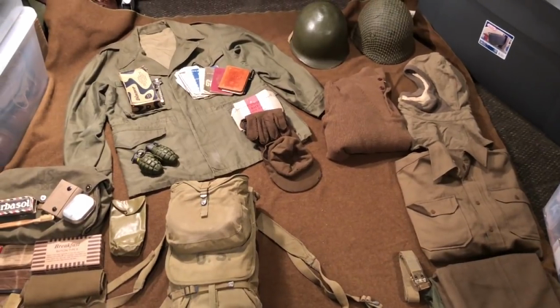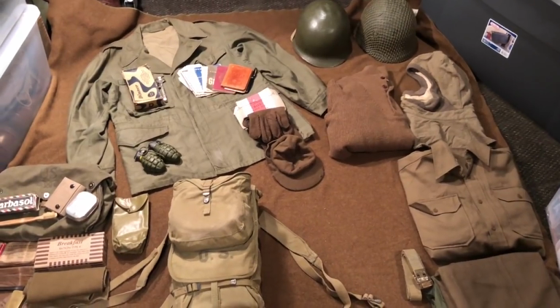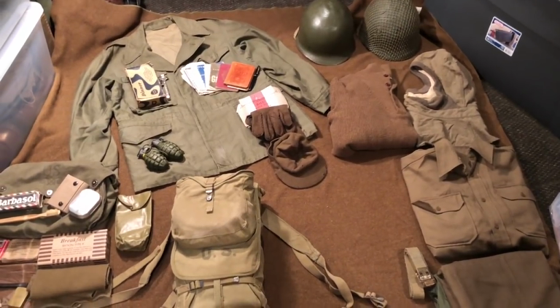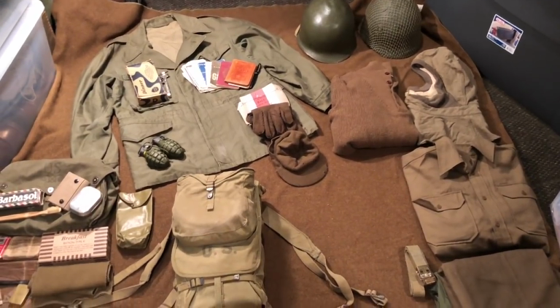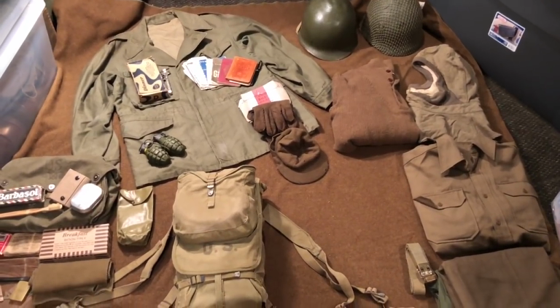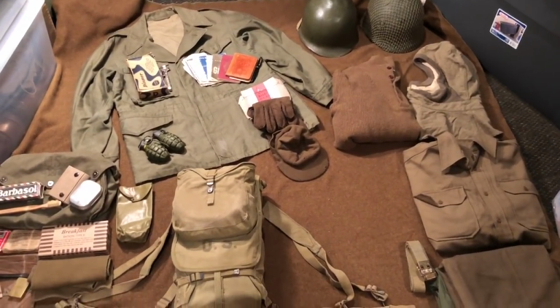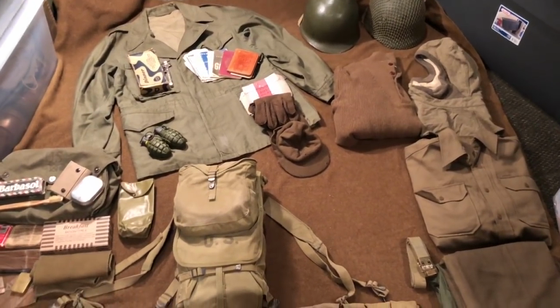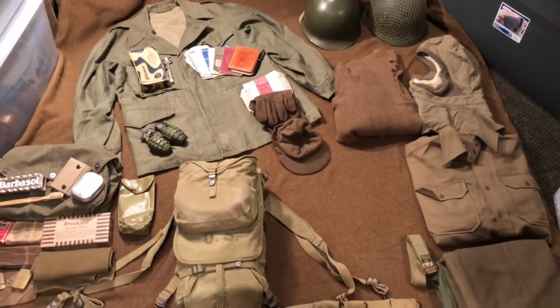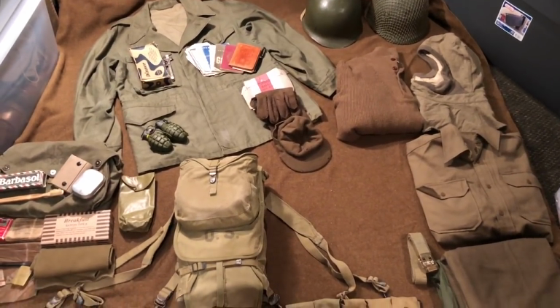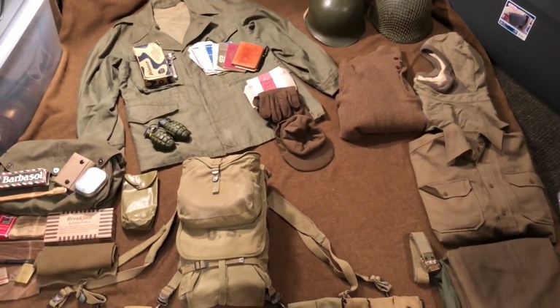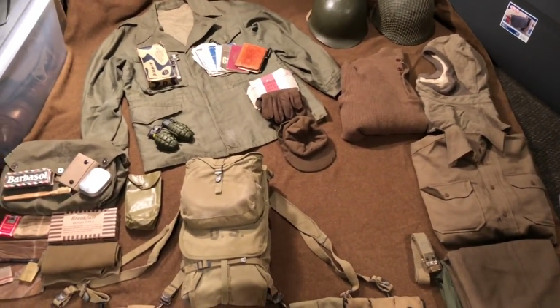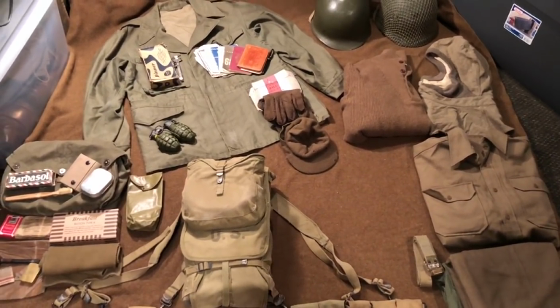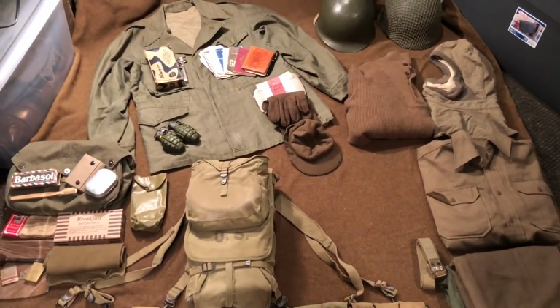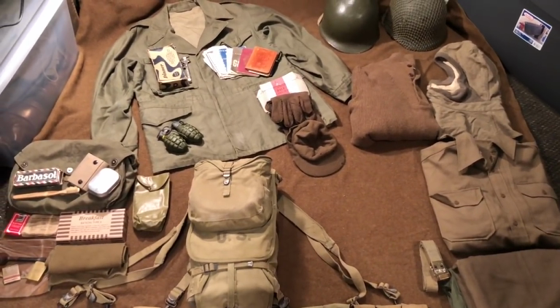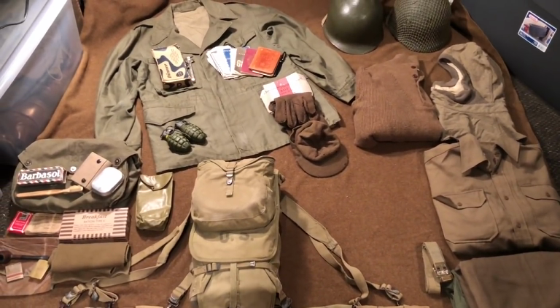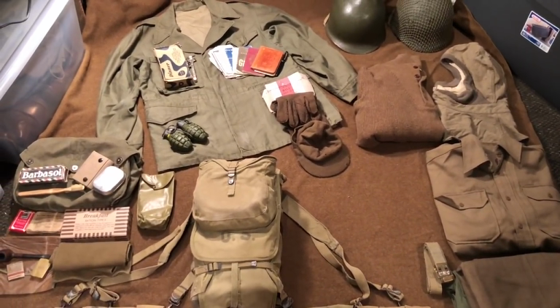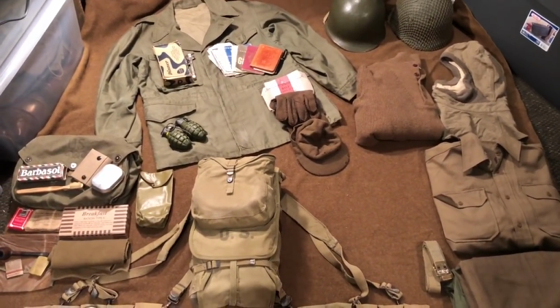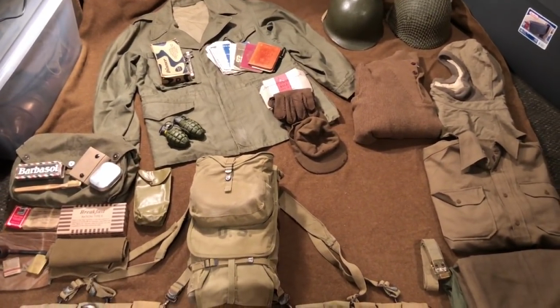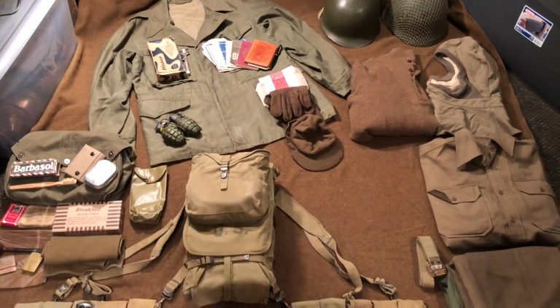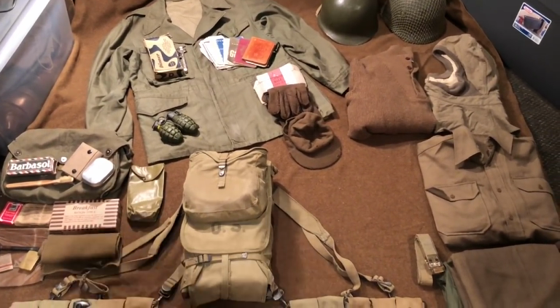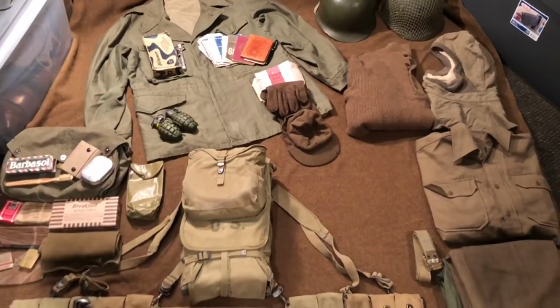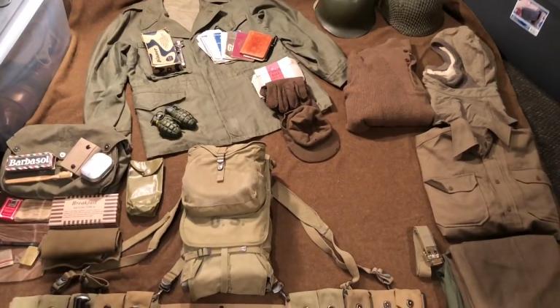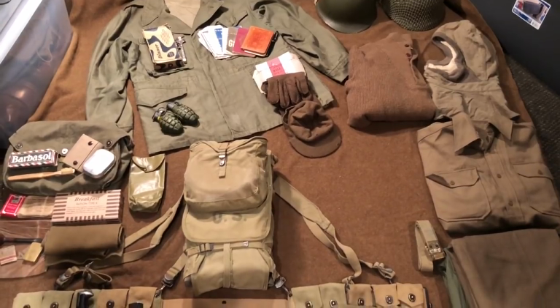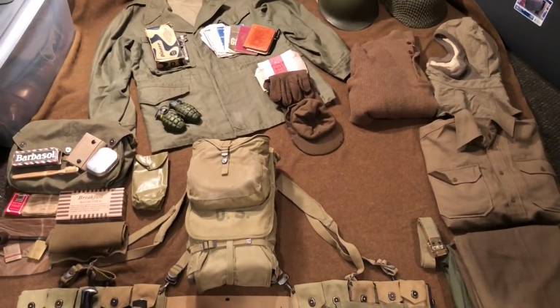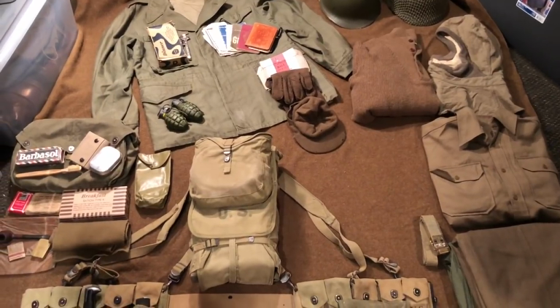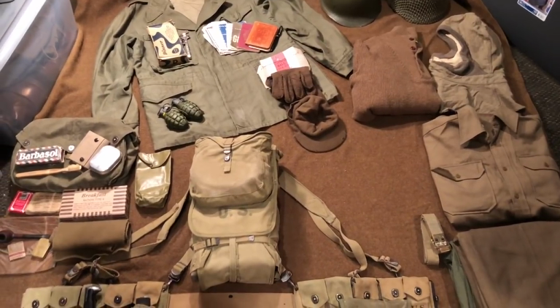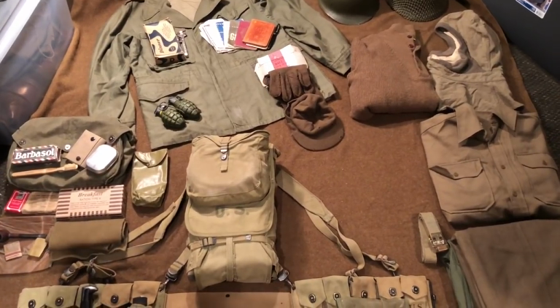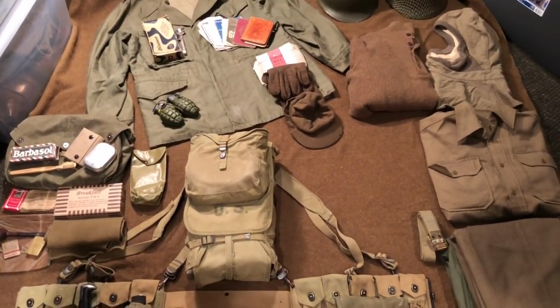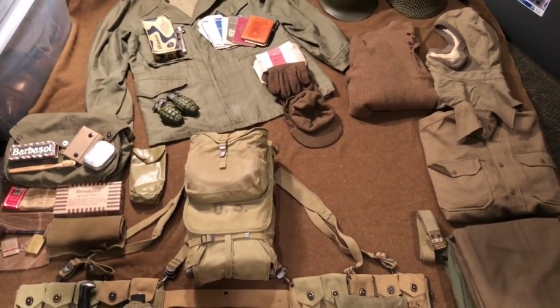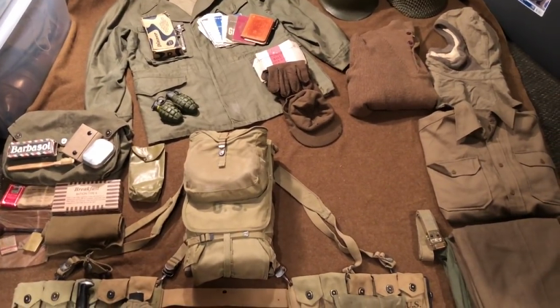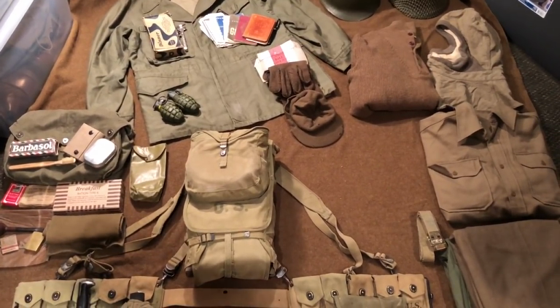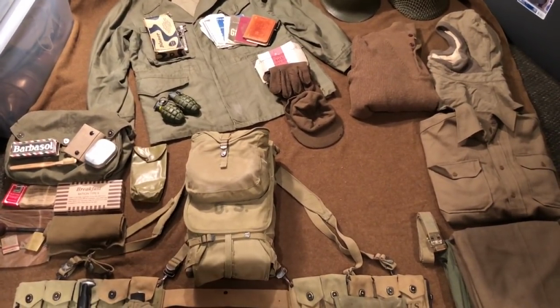Hey guys, what's going on? So today I'm going to be doing a video on the impression that I'm going to bring to Fort Indian Town Gap this year.